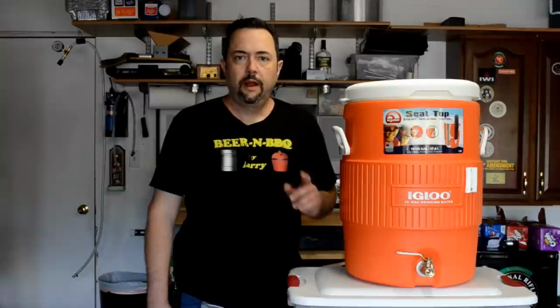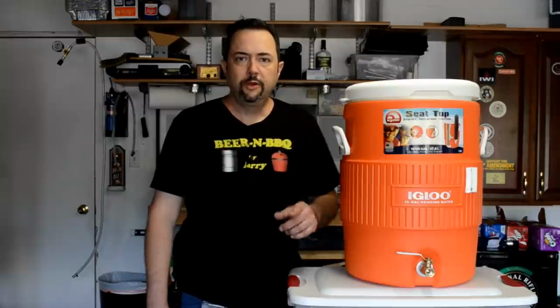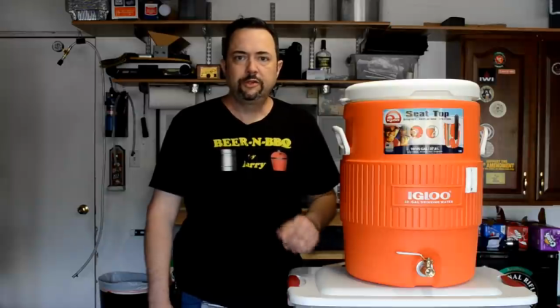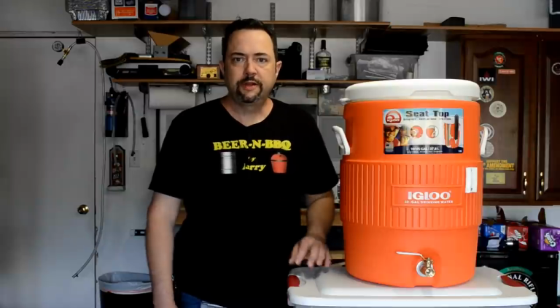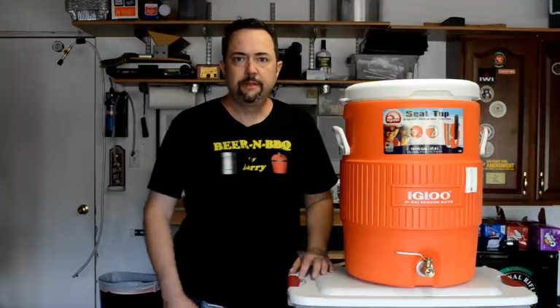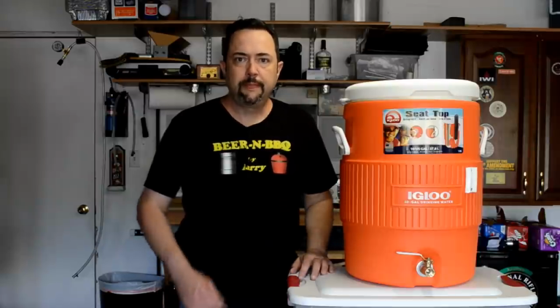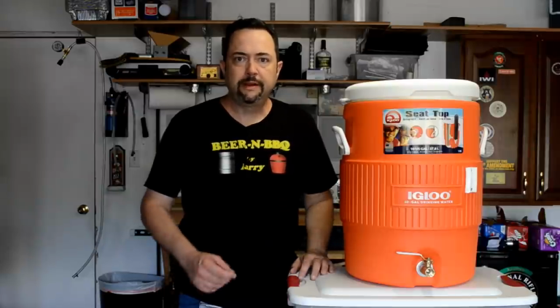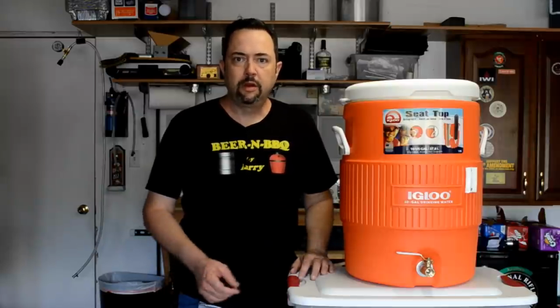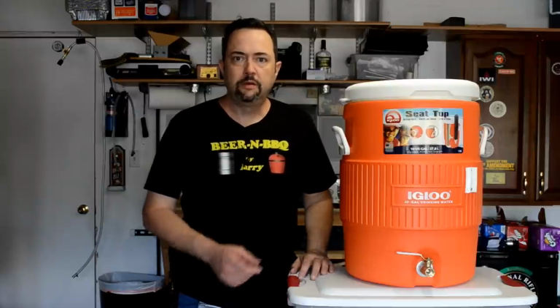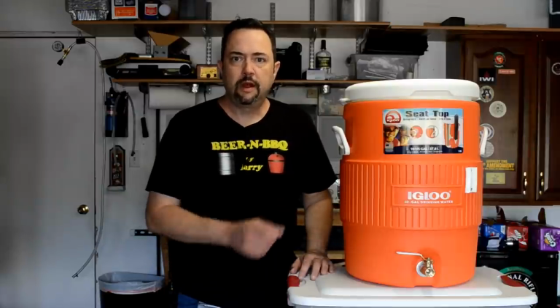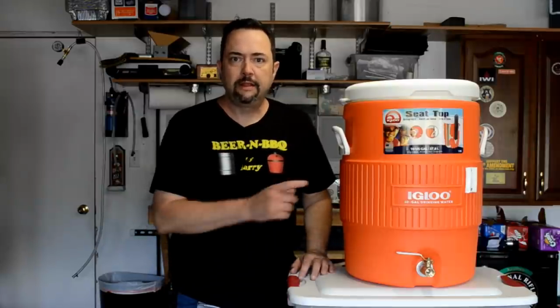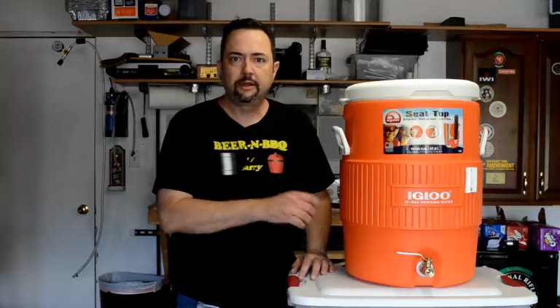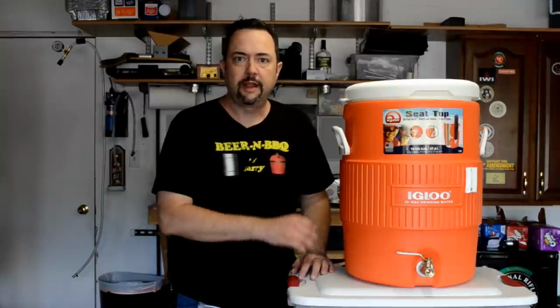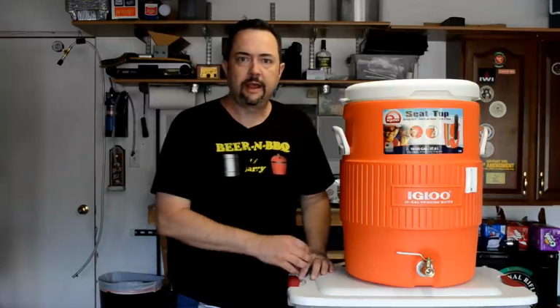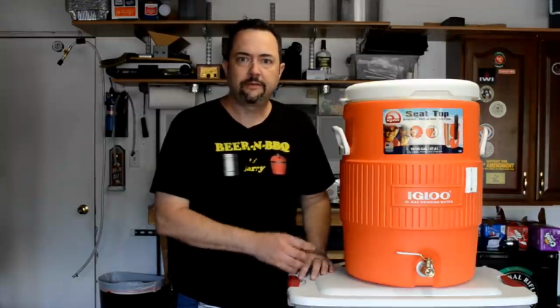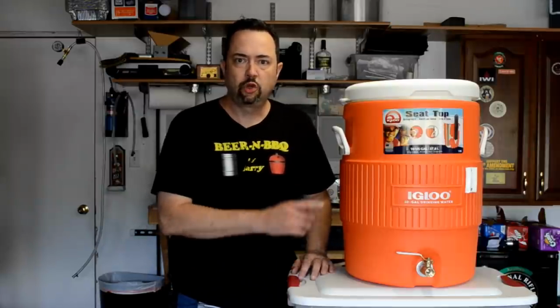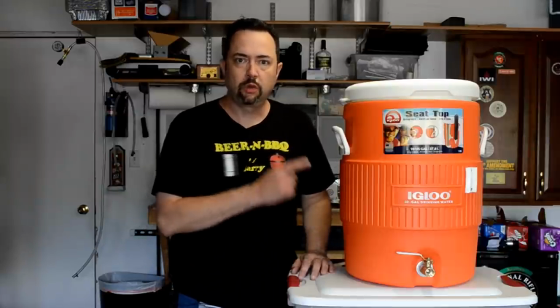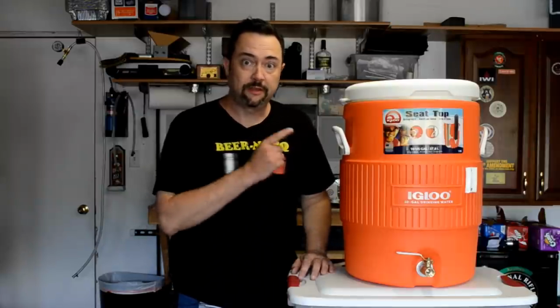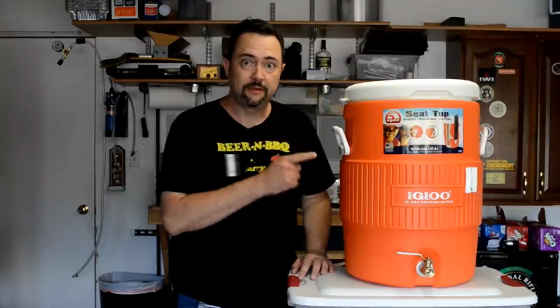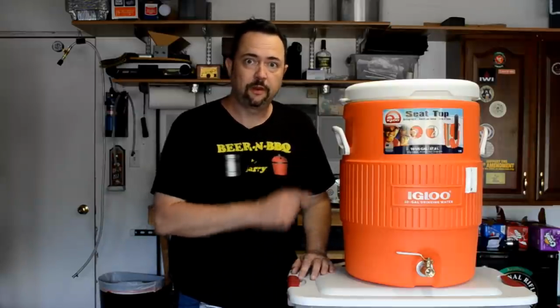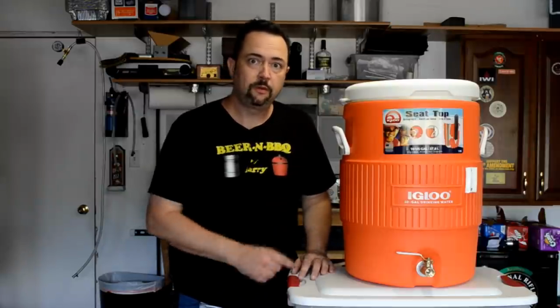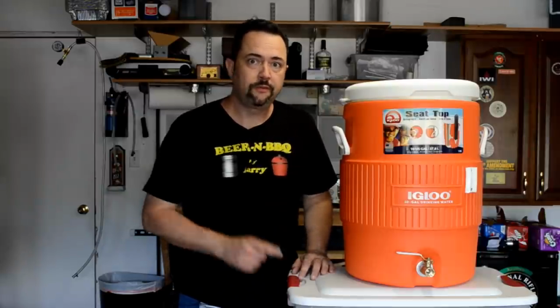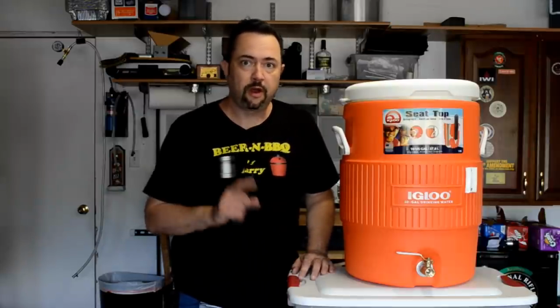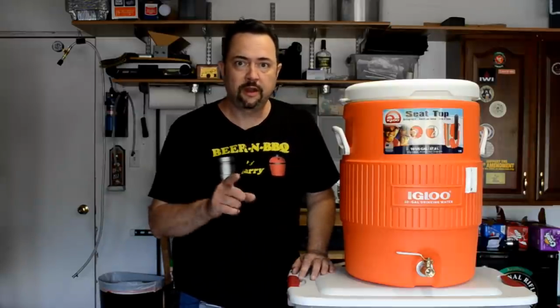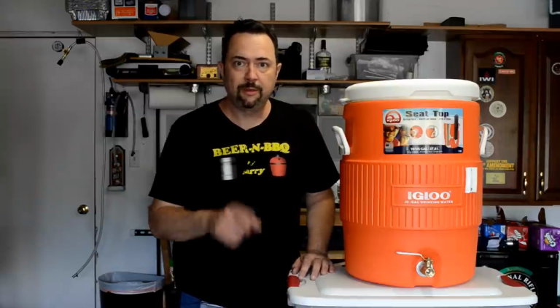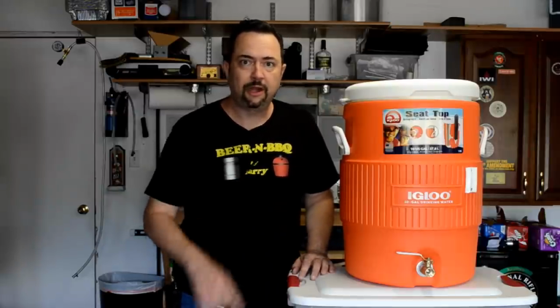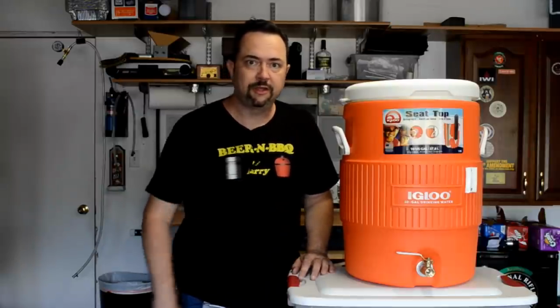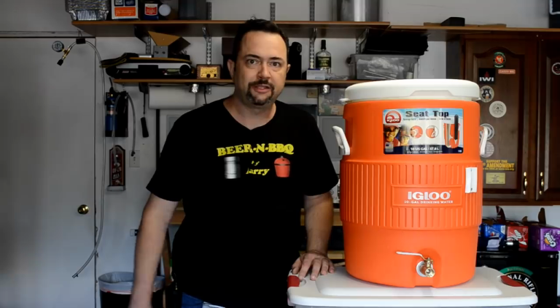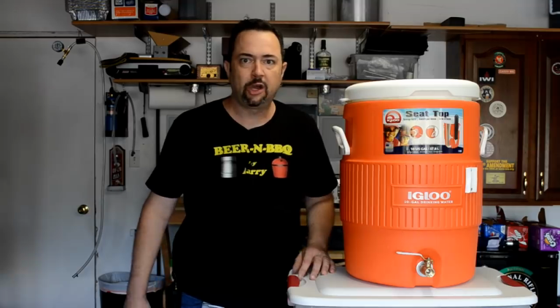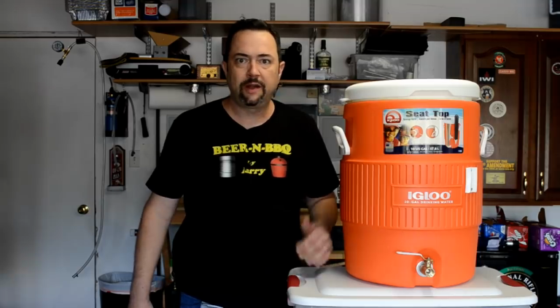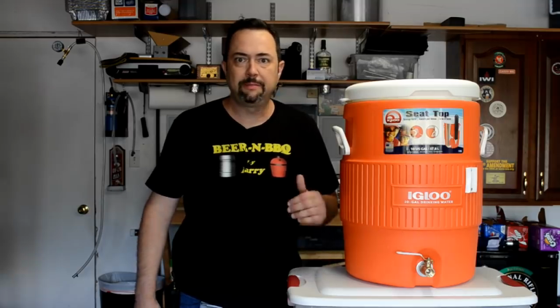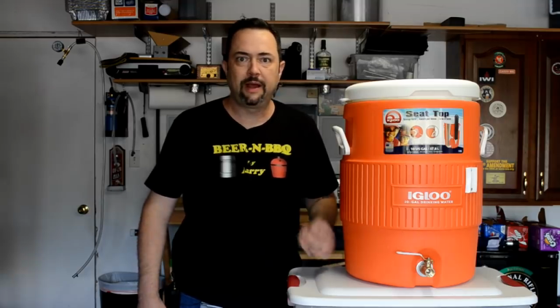Are you interested in making your own hot liquor tank out of a cooler like this one? Well, if you are, keep watching — I'll show you how I did mine.